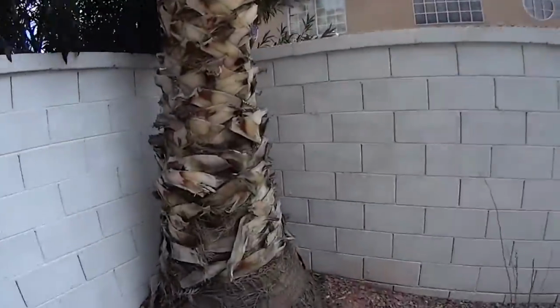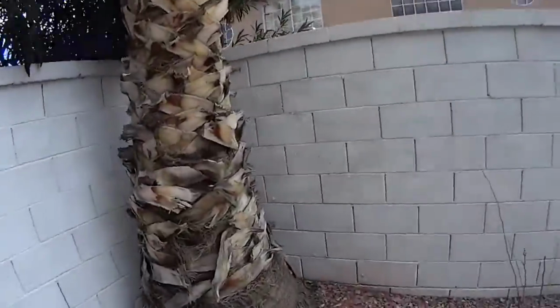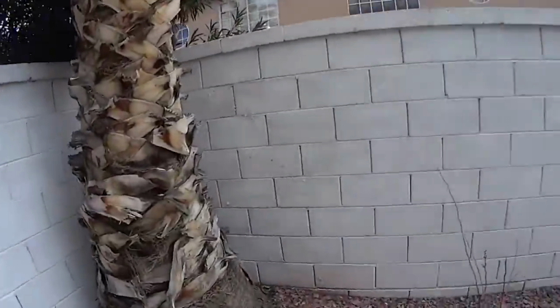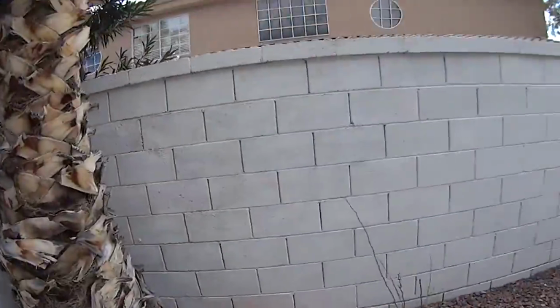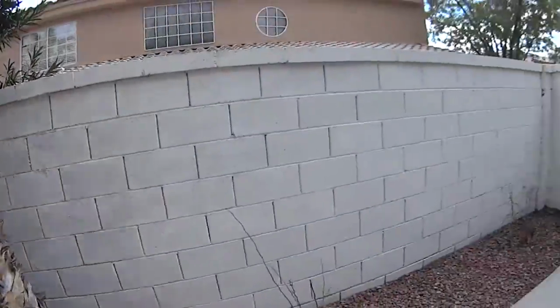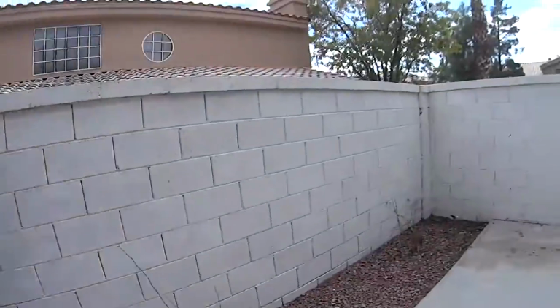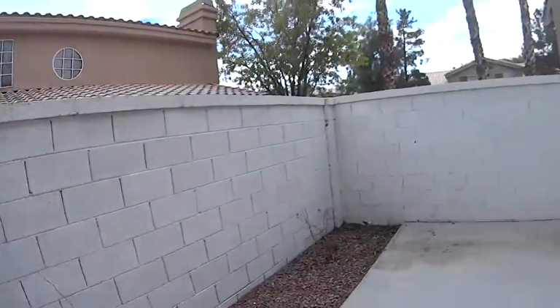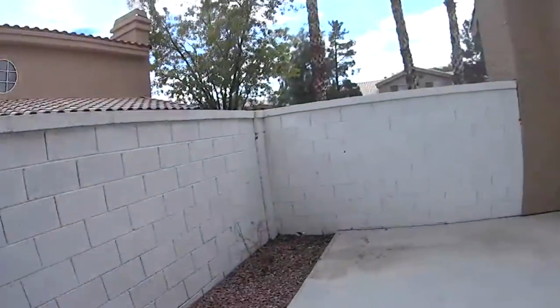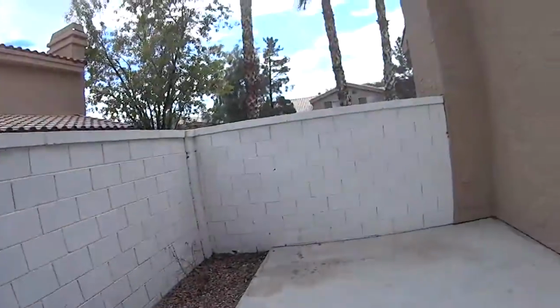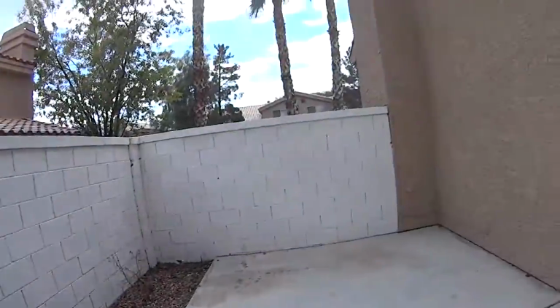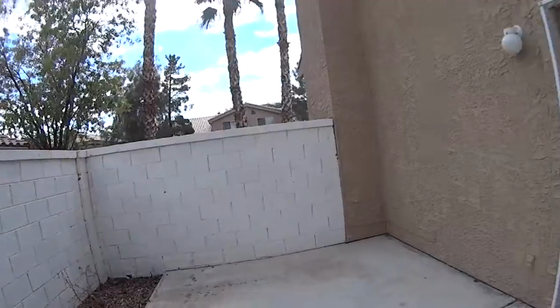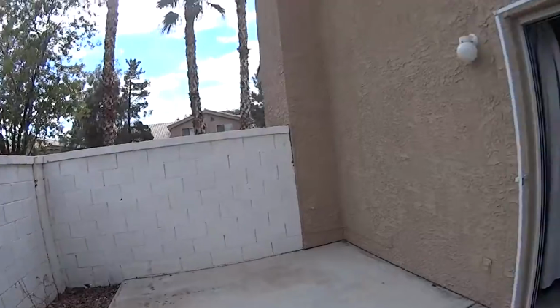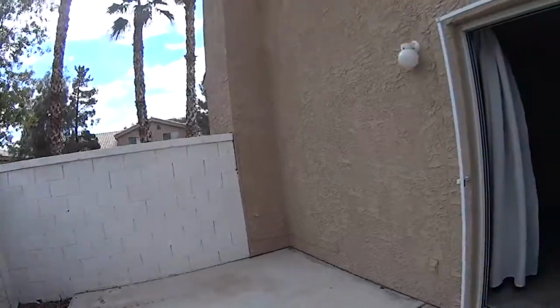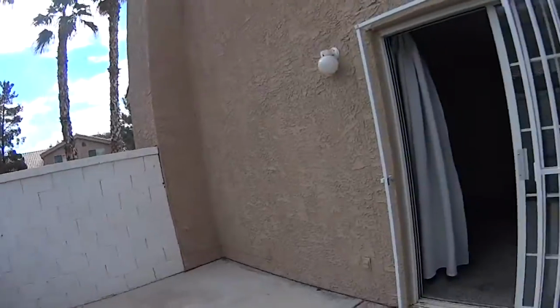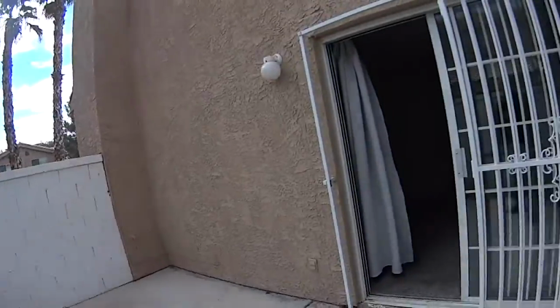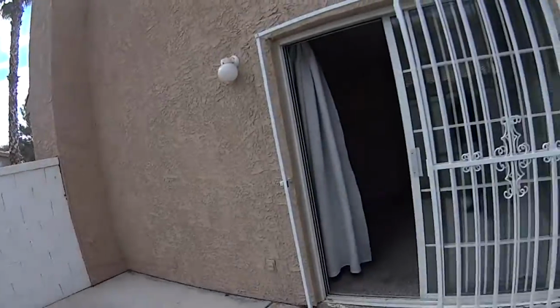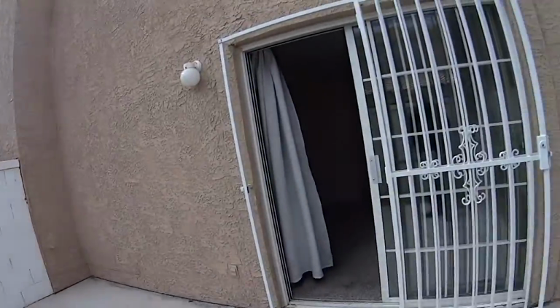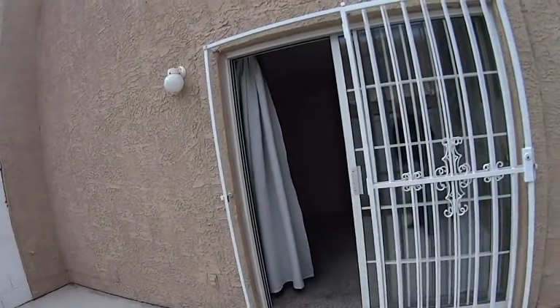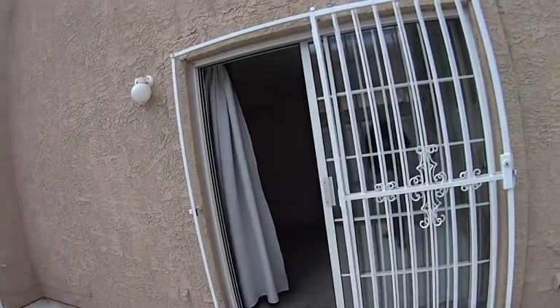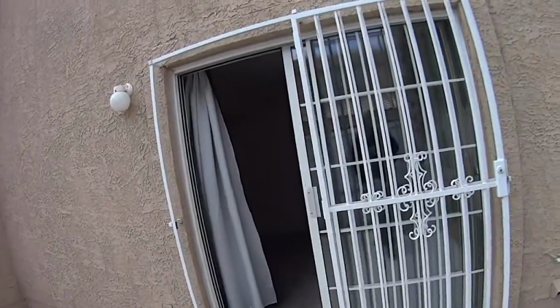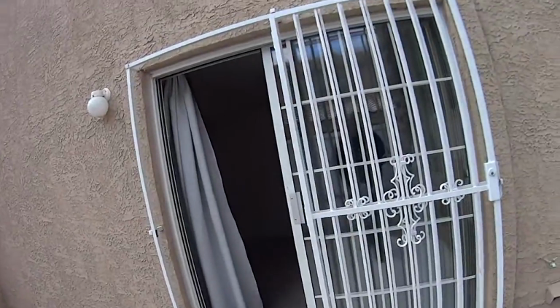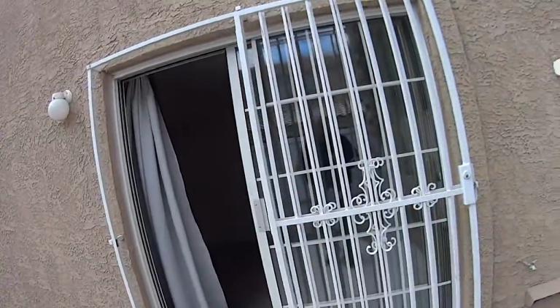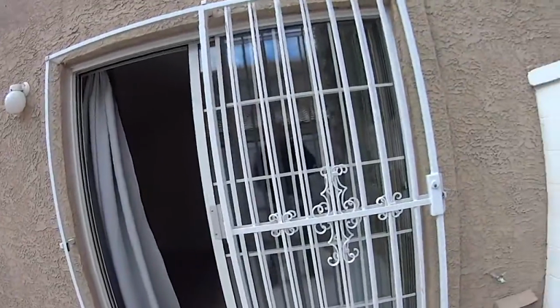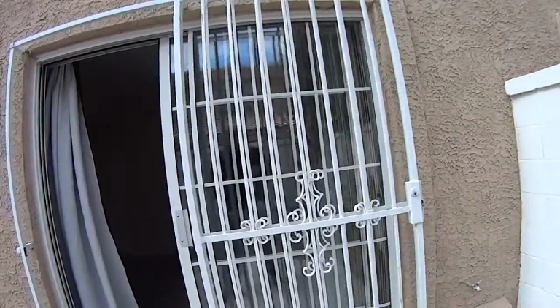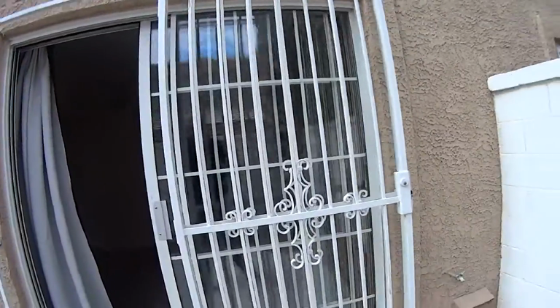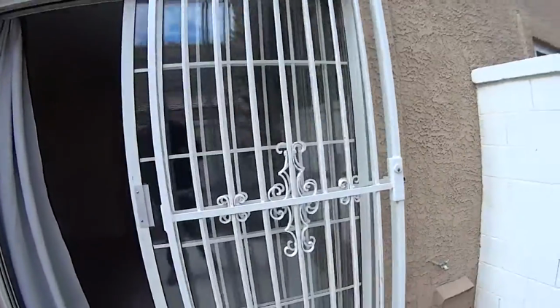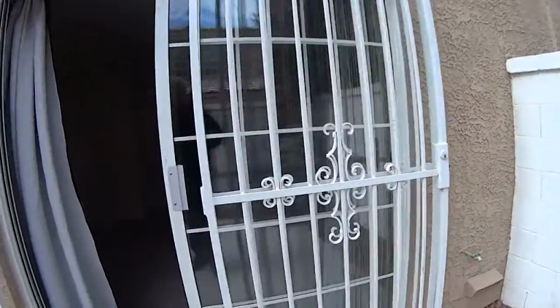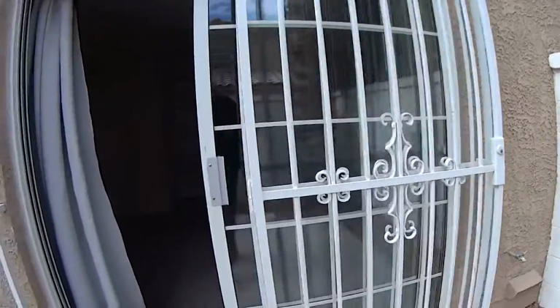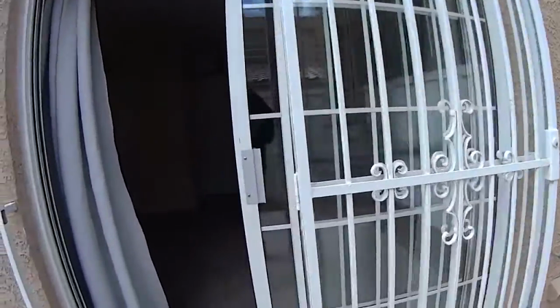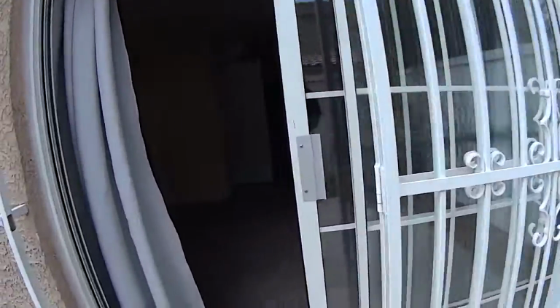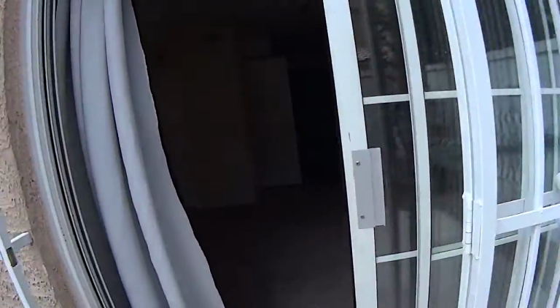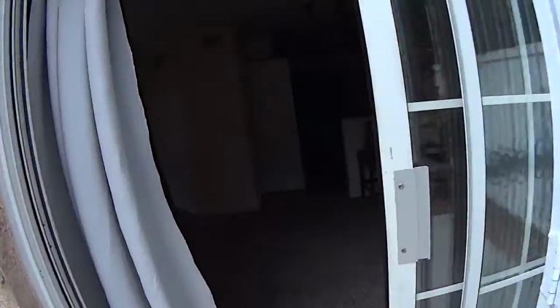Nice little back patio. Windows appear to be in good condition as far as I can tell.